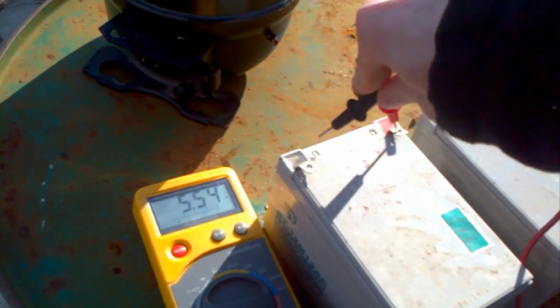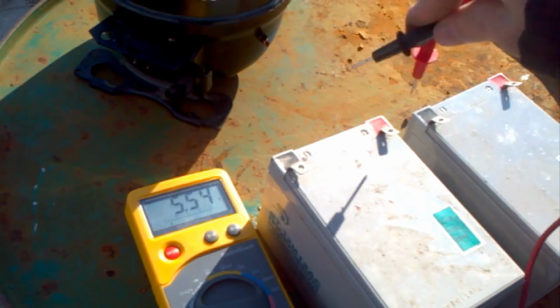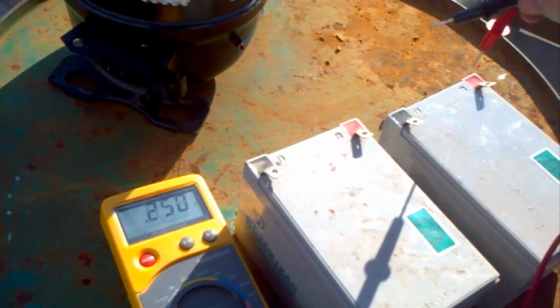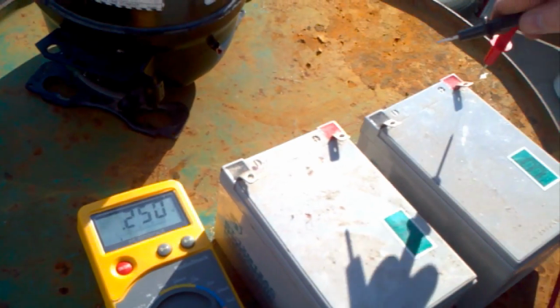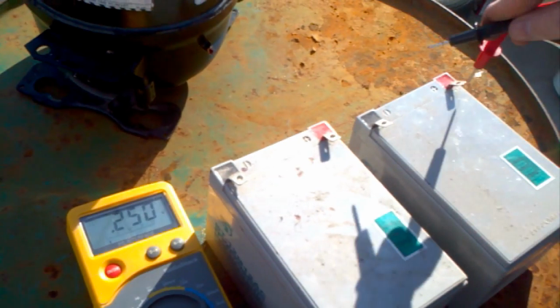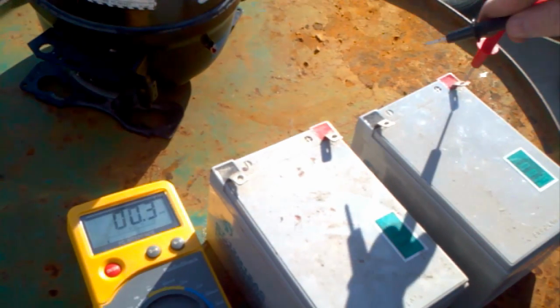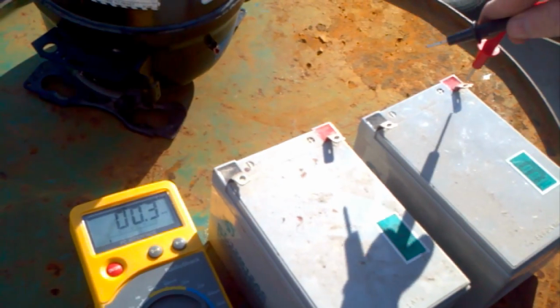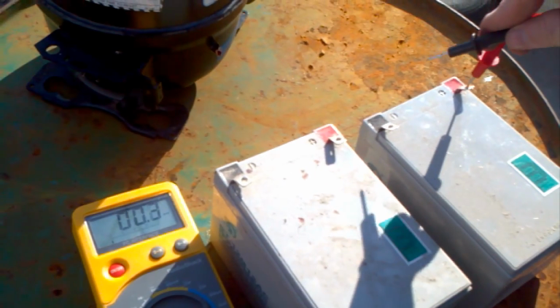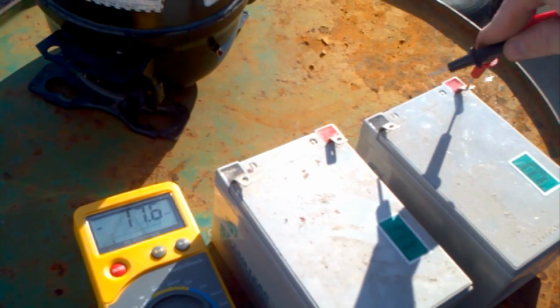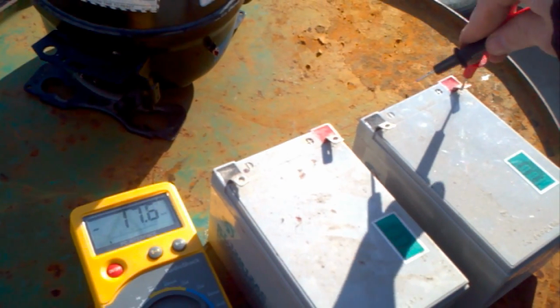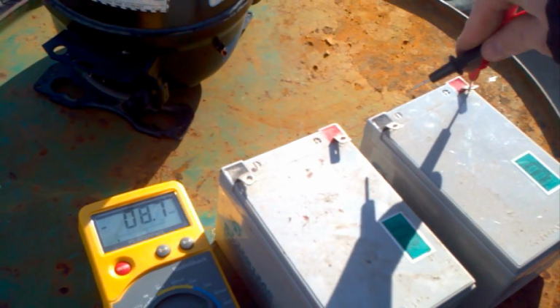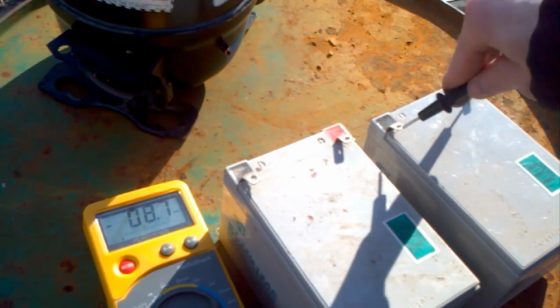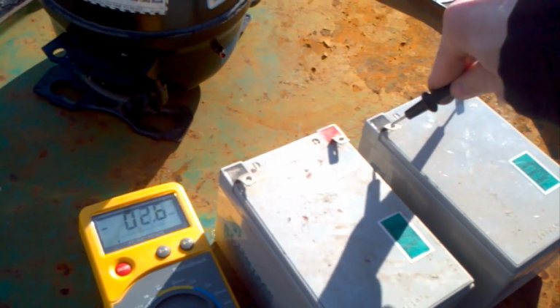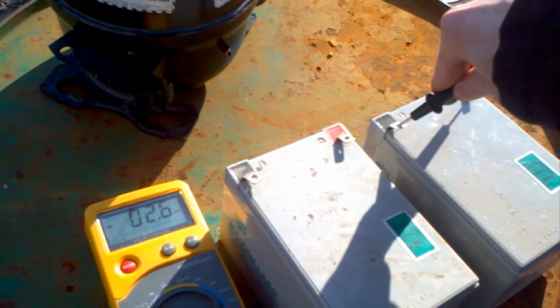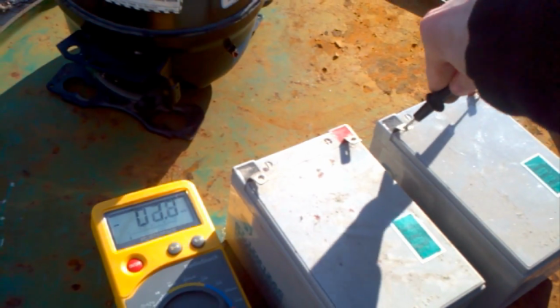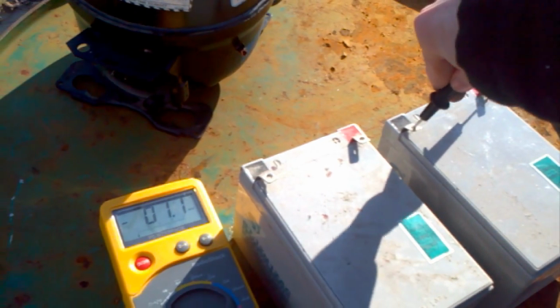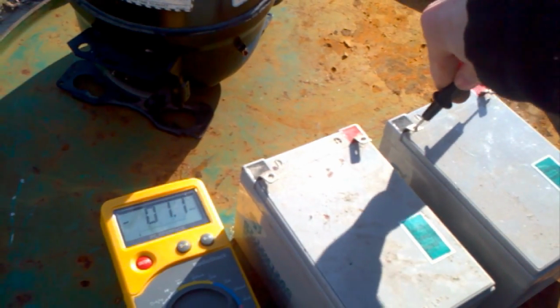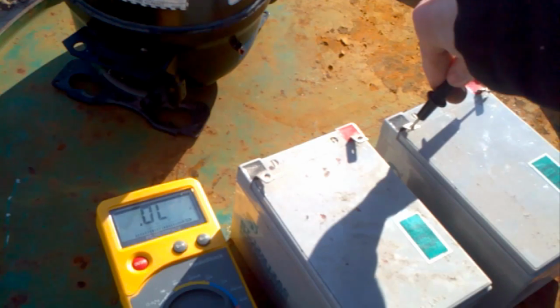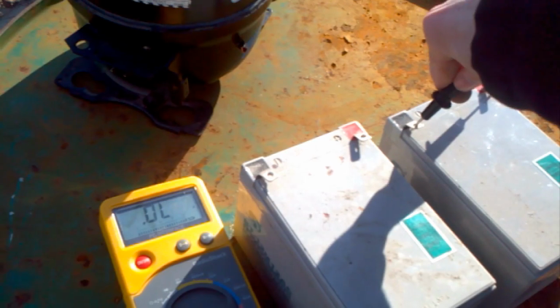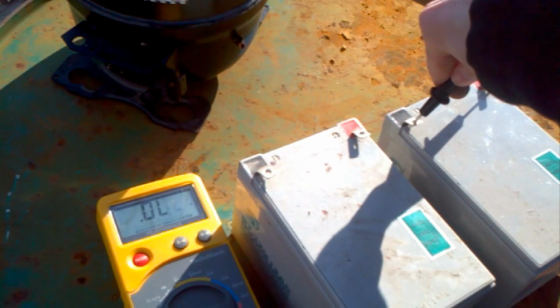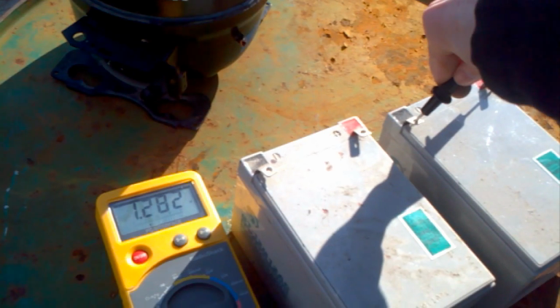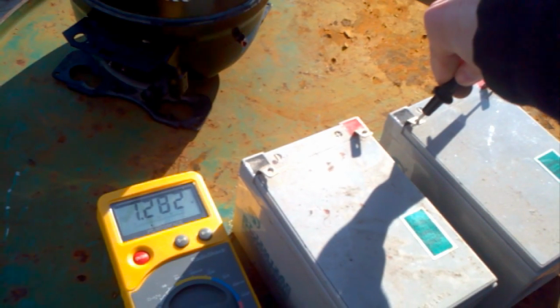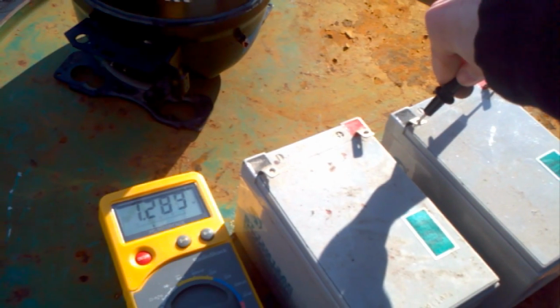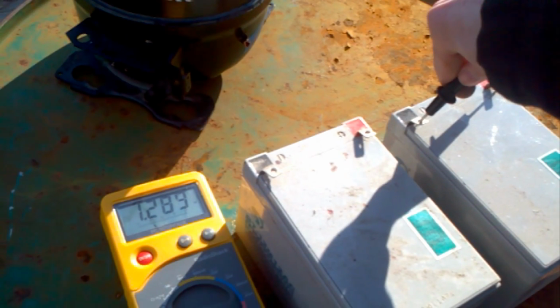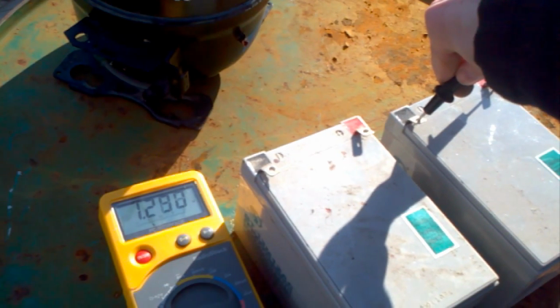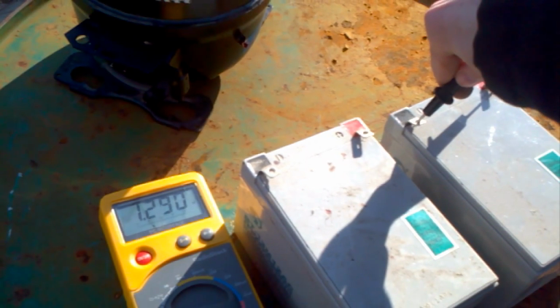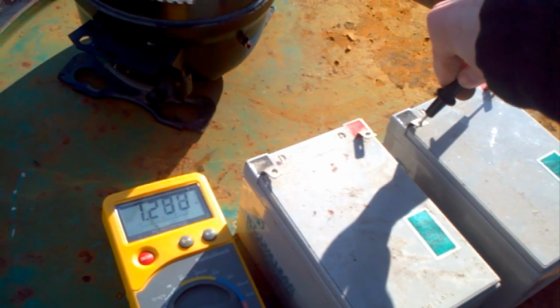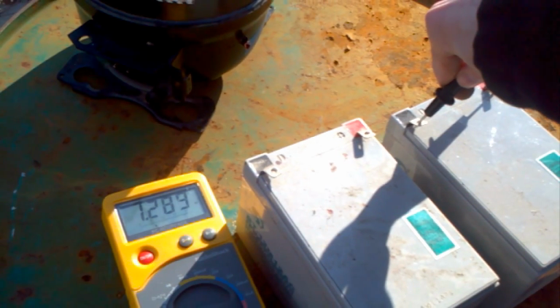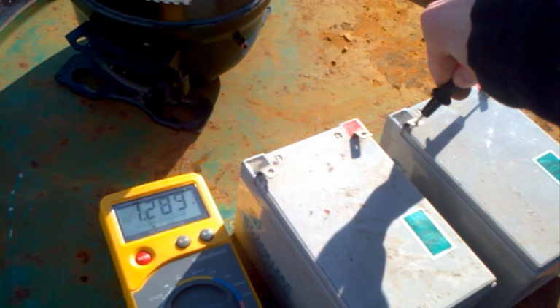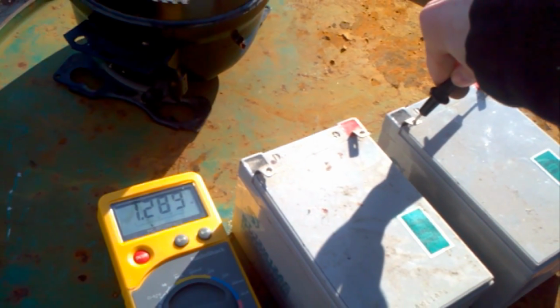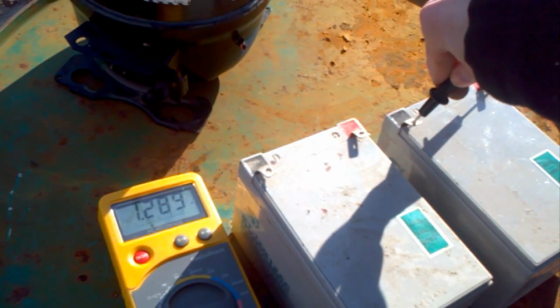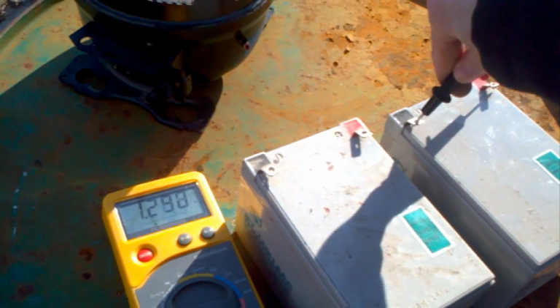Five volts. That one's not doing too good.